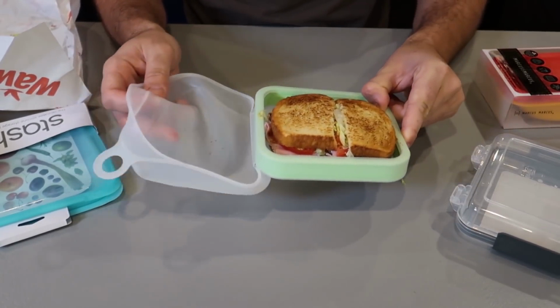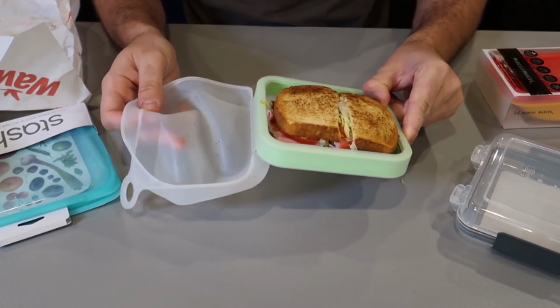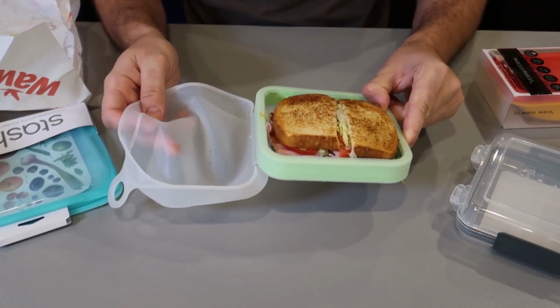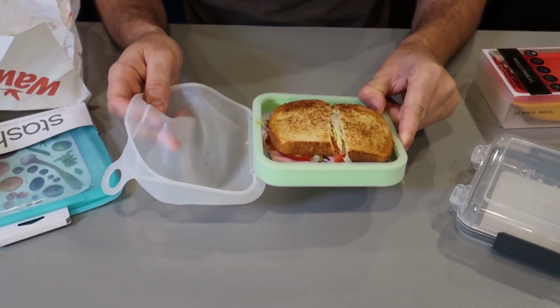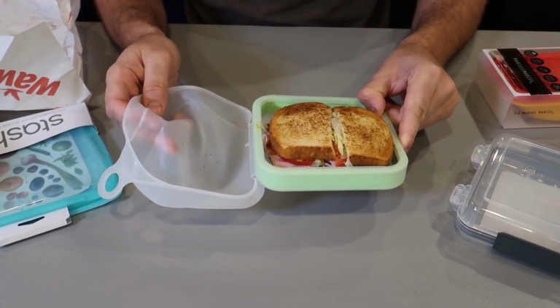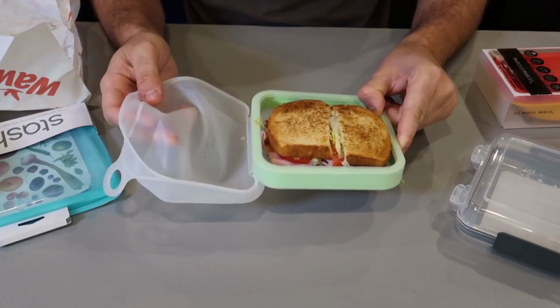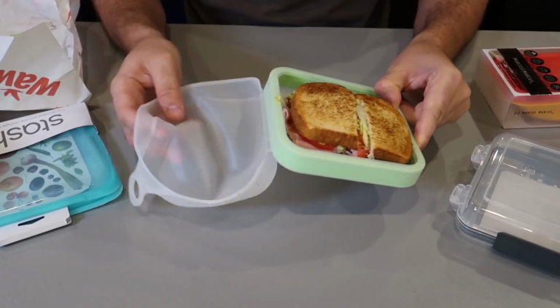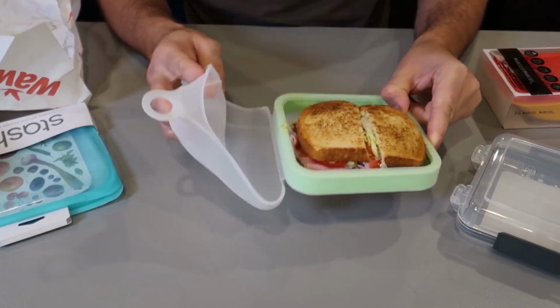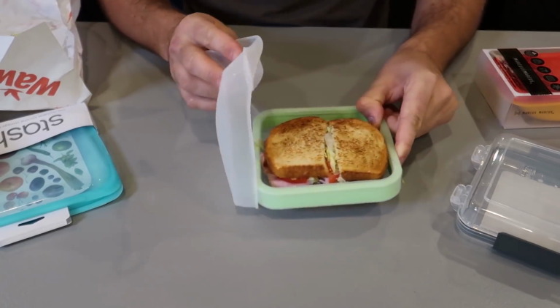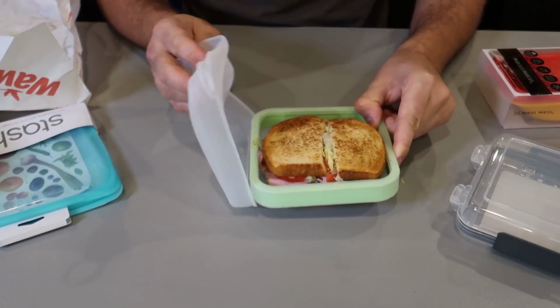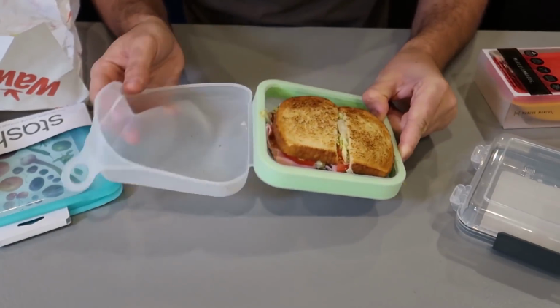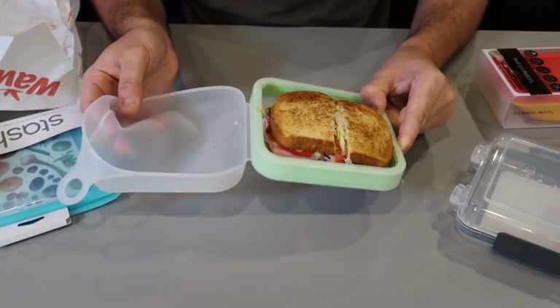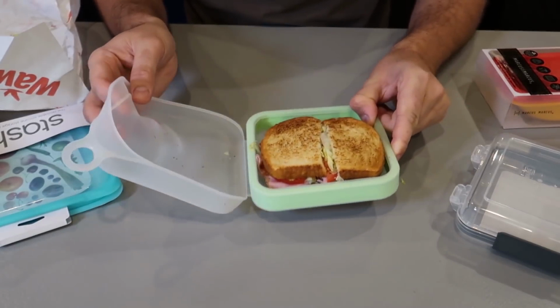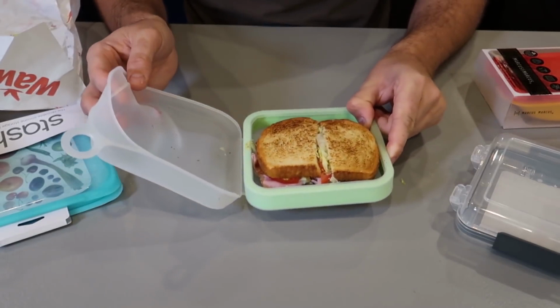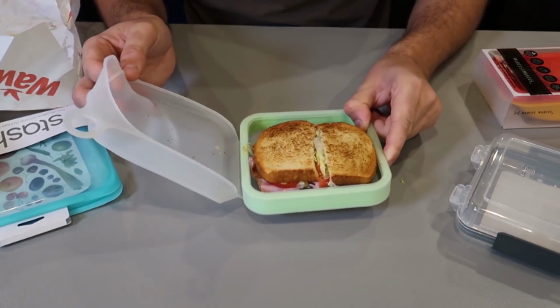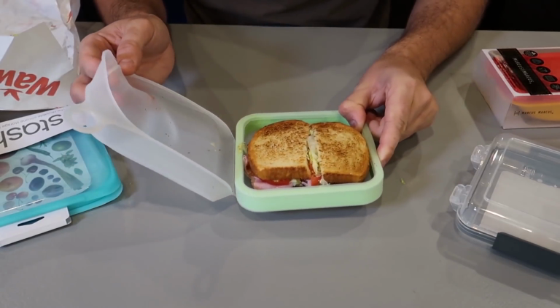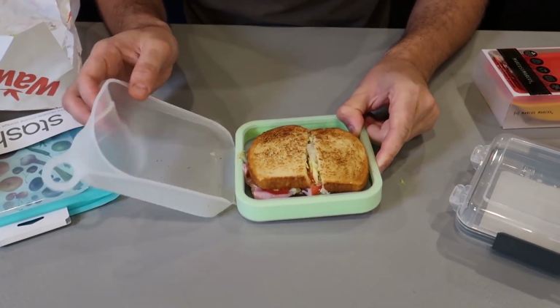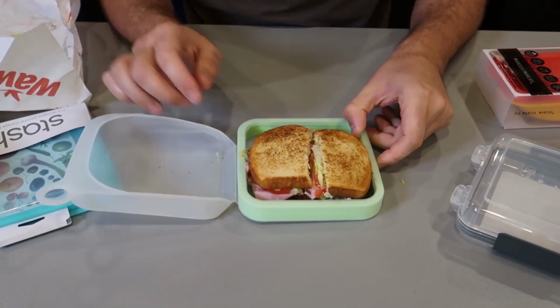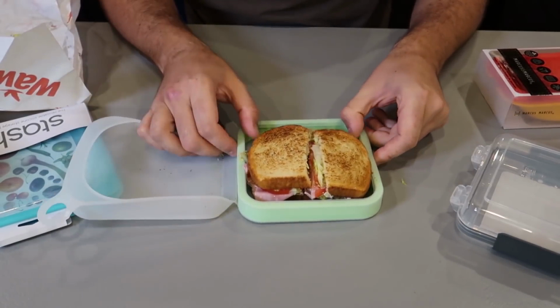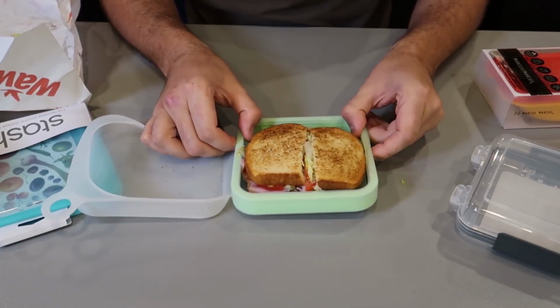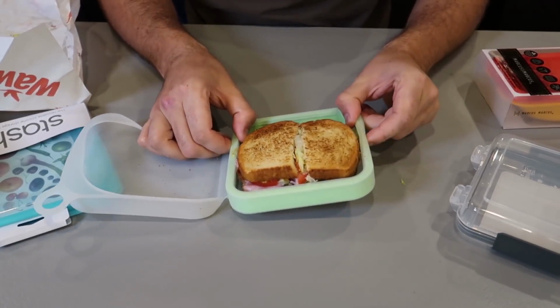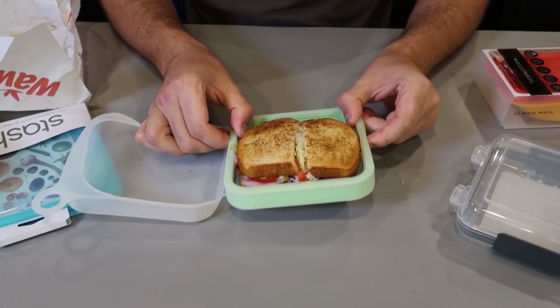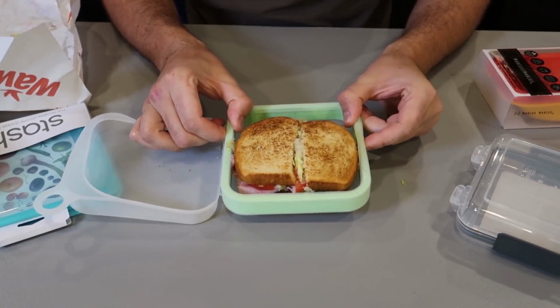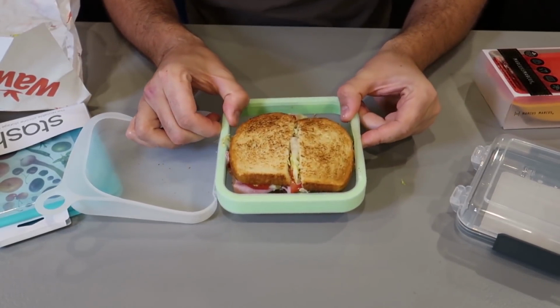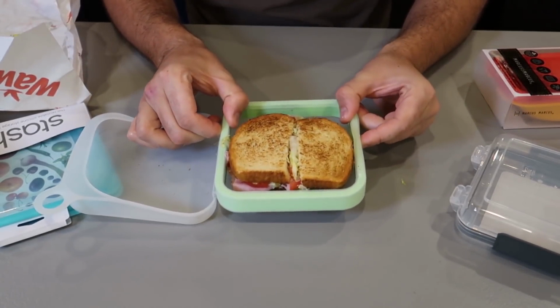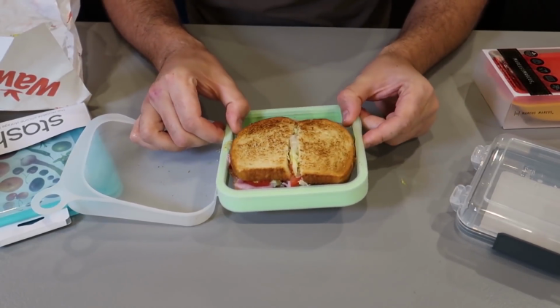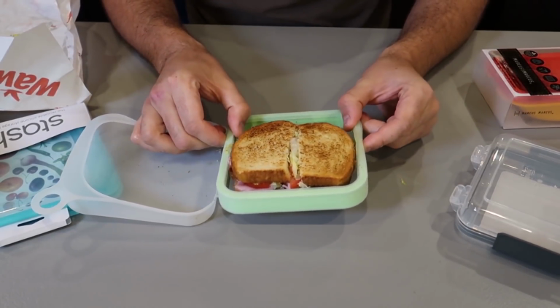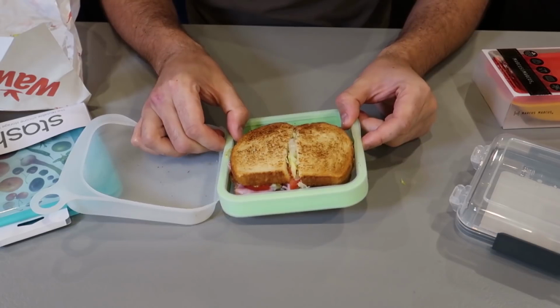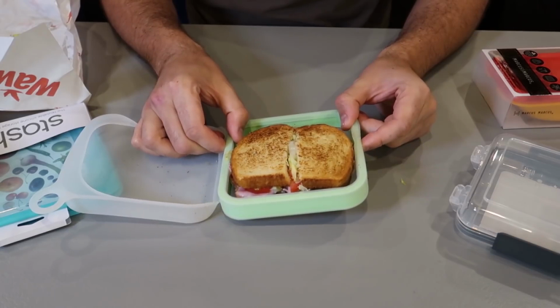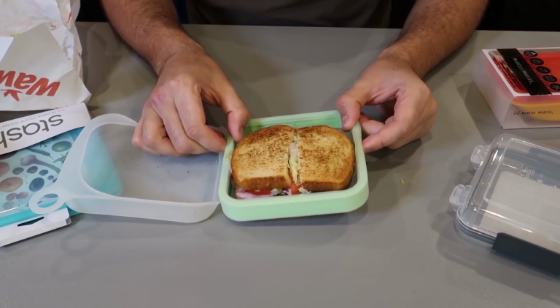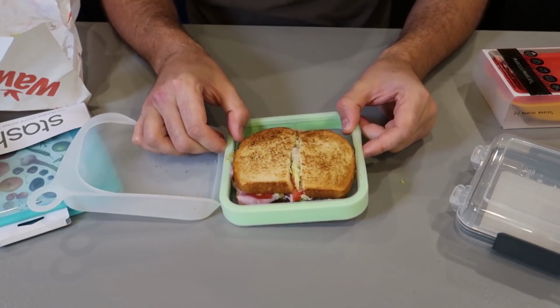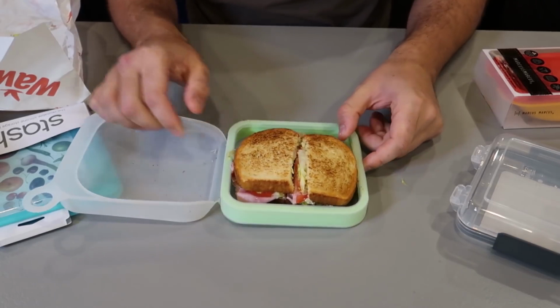It's dishwasher safe. It didn't come in a box, just in a plastic bag, so no instructions. But it's self-explanatory. Pretty awesome.